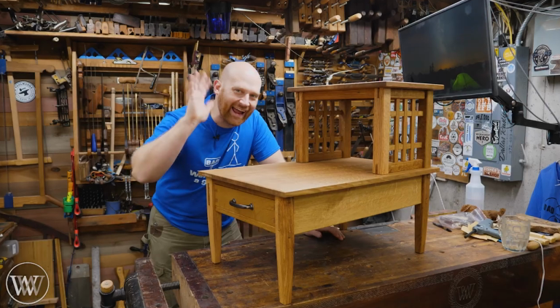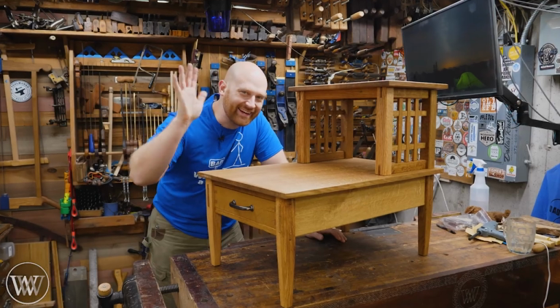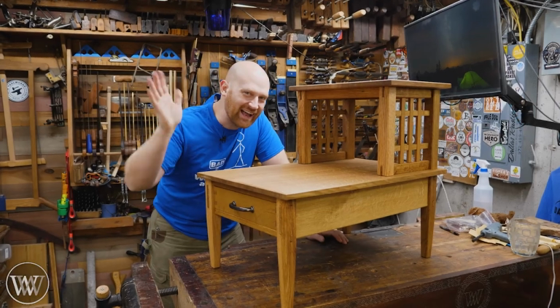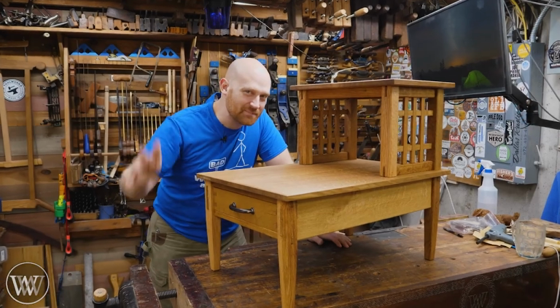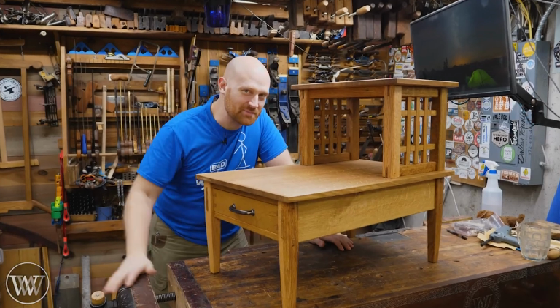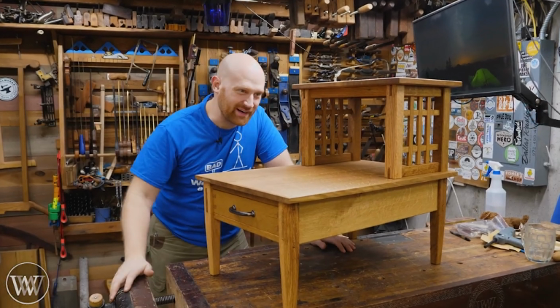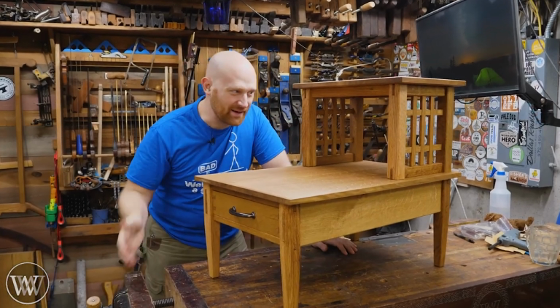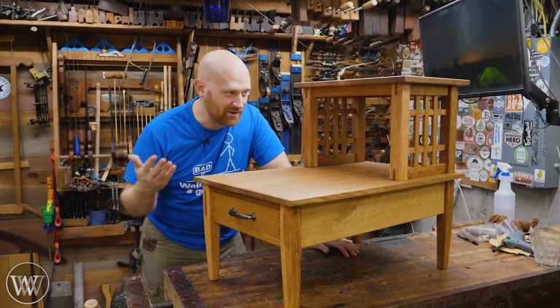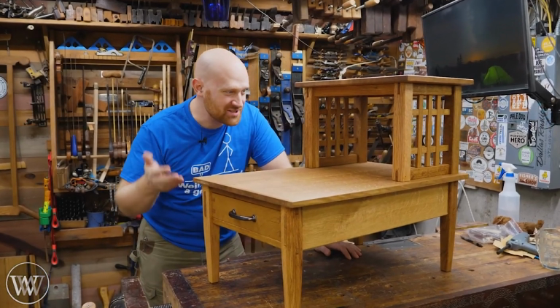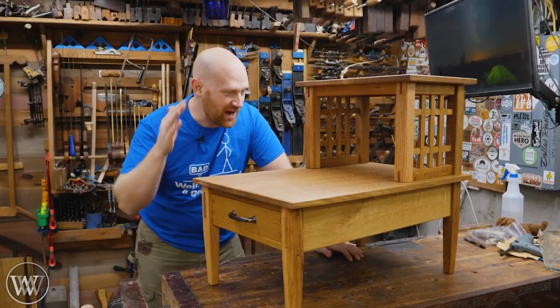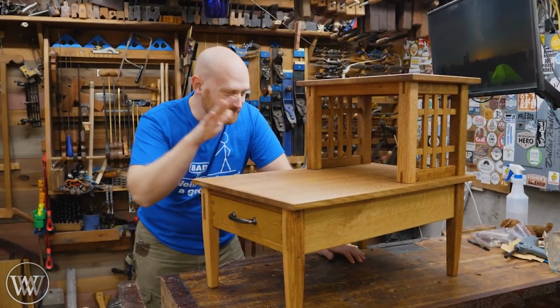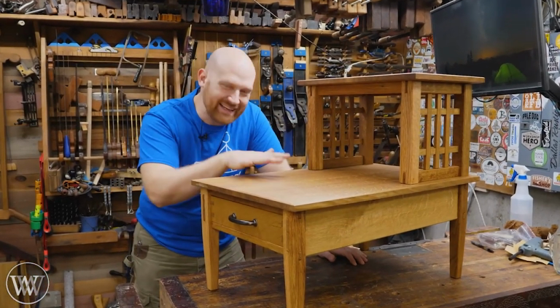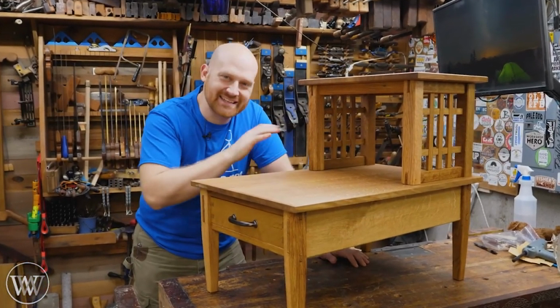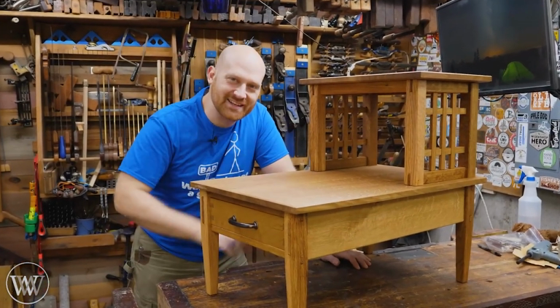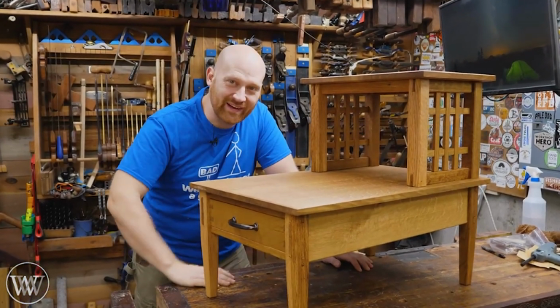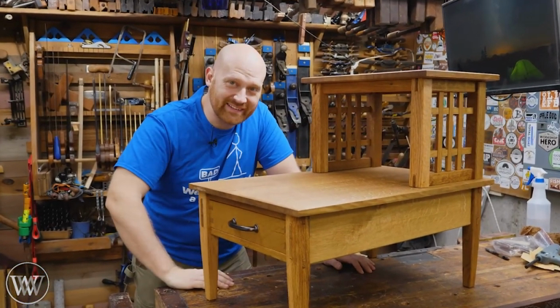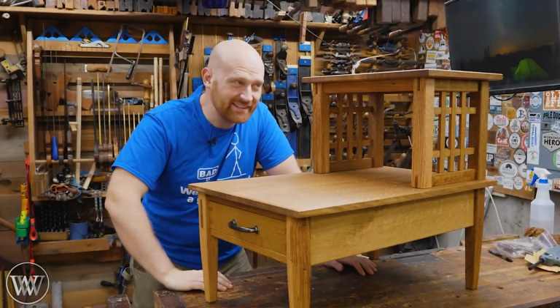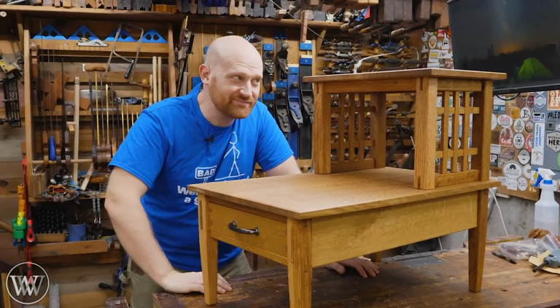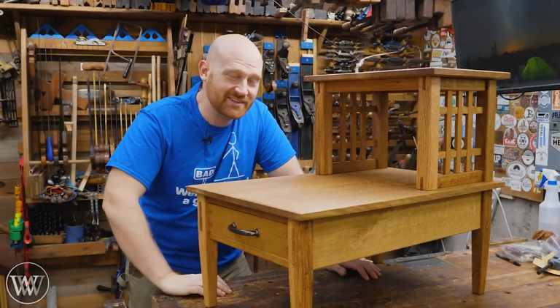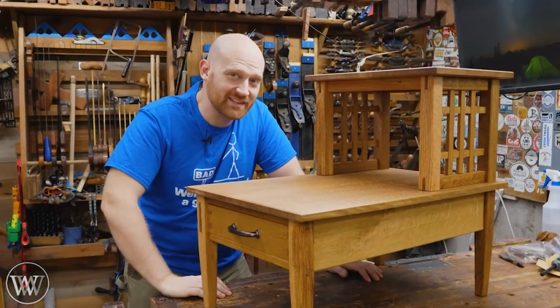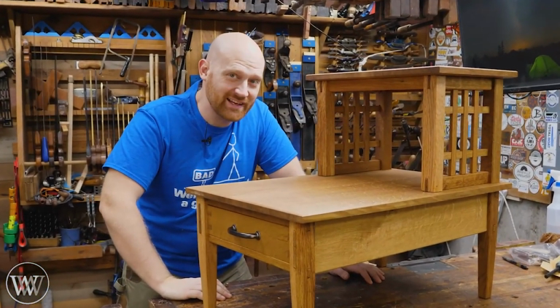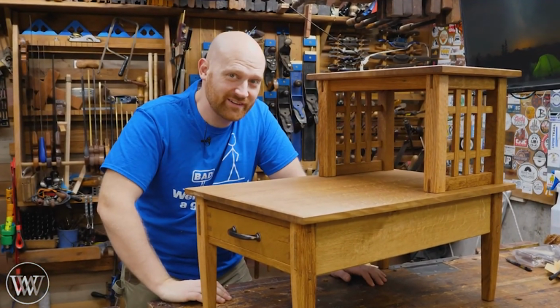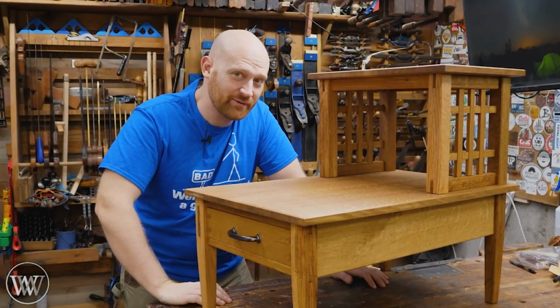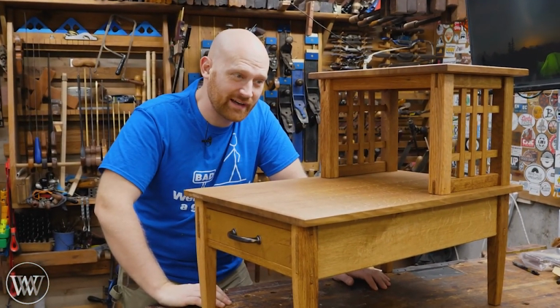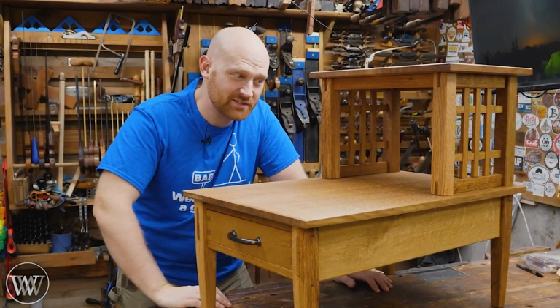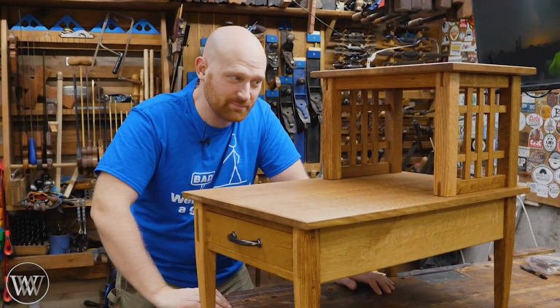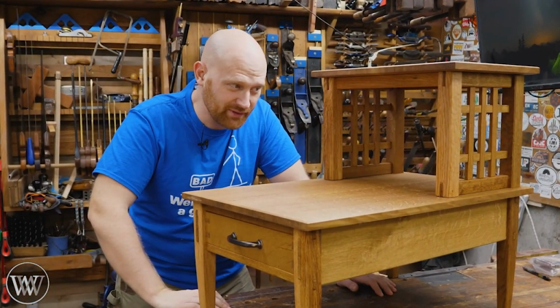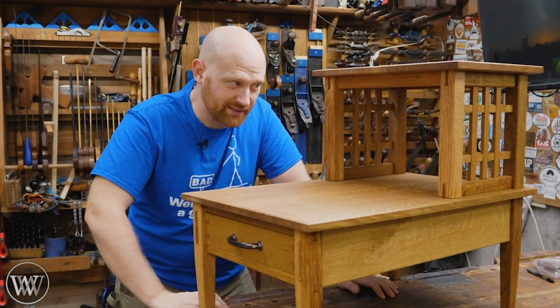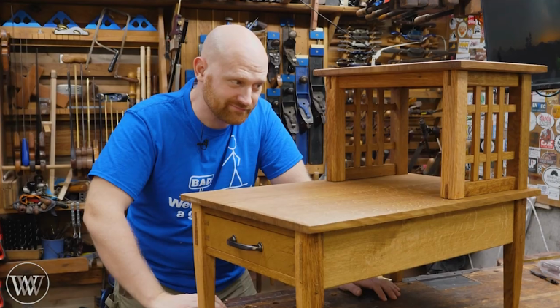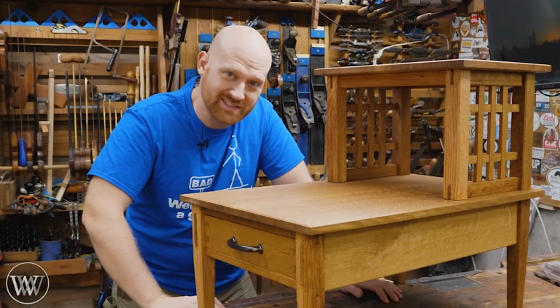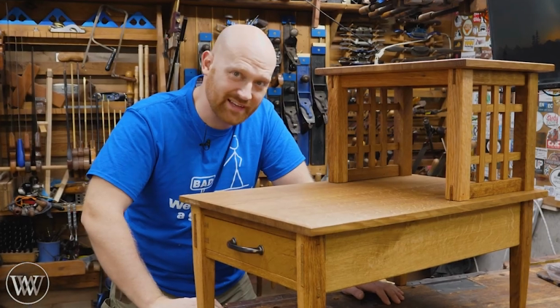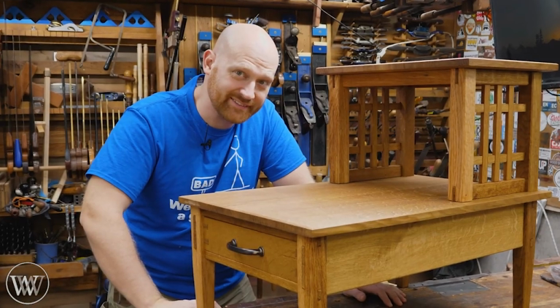Hey y'all, I'm James Wright and welcome to the shop. Yes, it is finally done. Here's the last video on actually building it. Let's dive in.